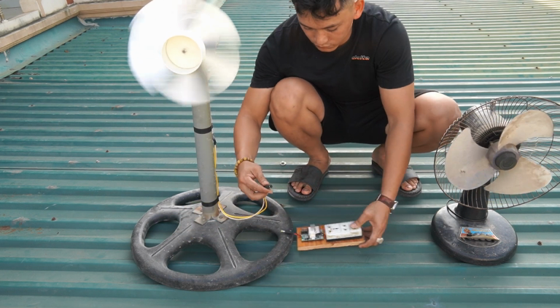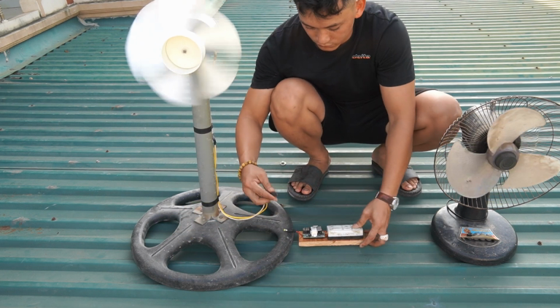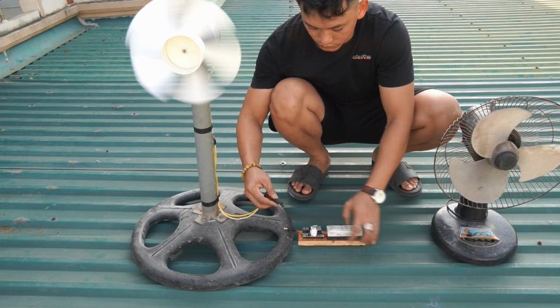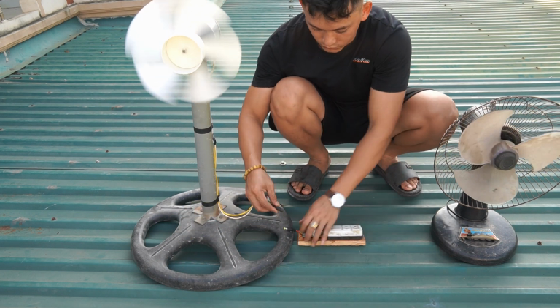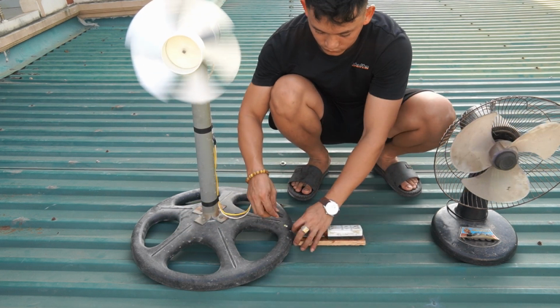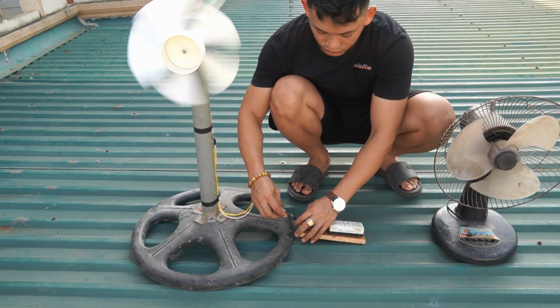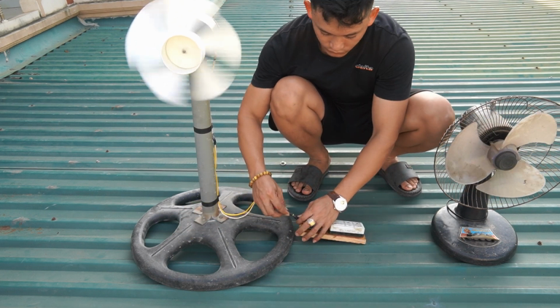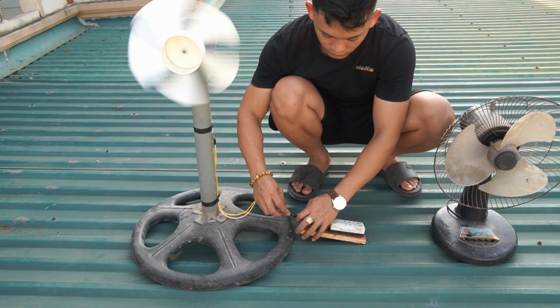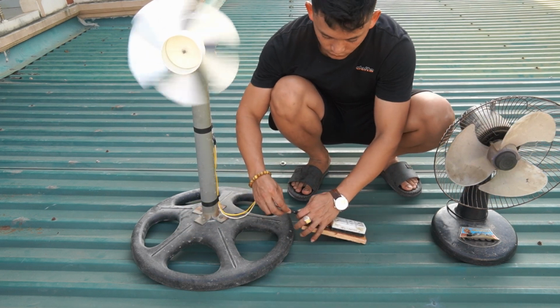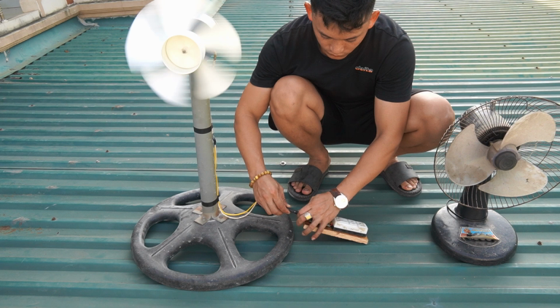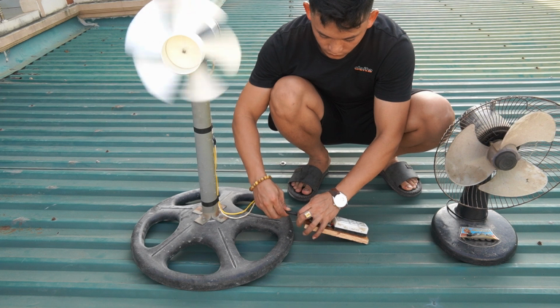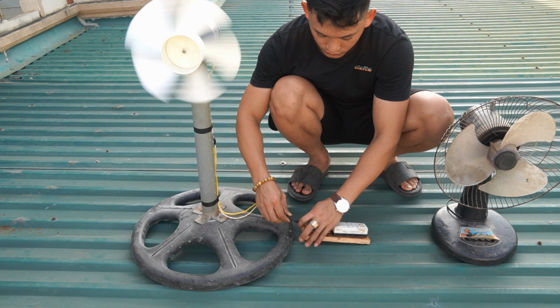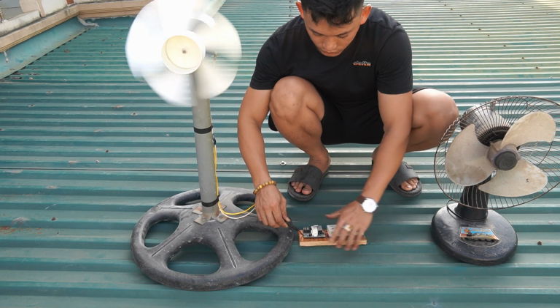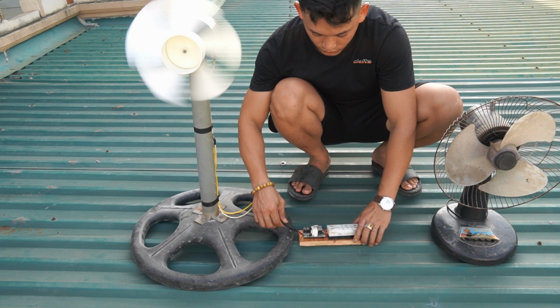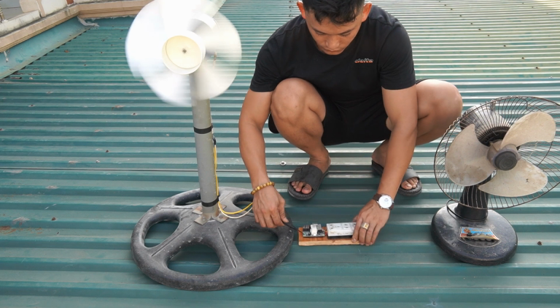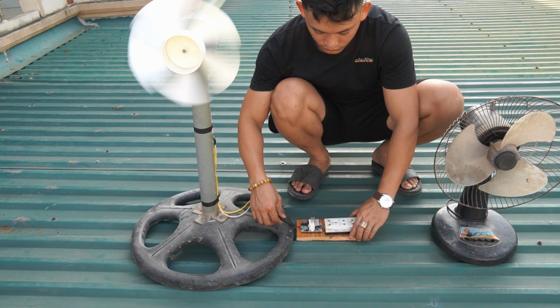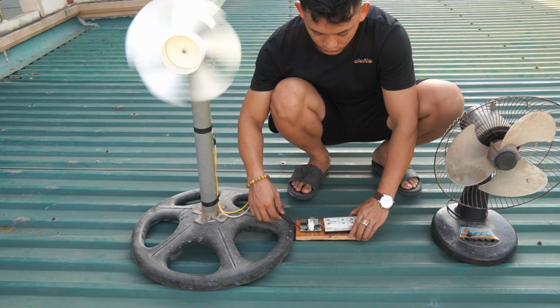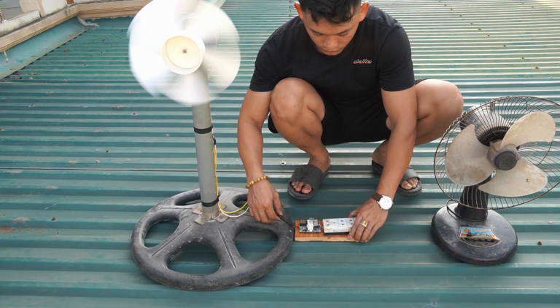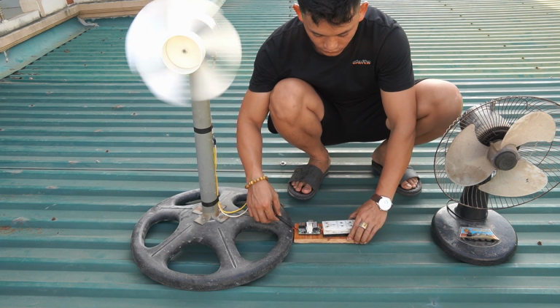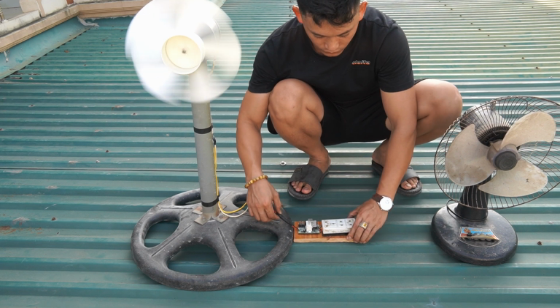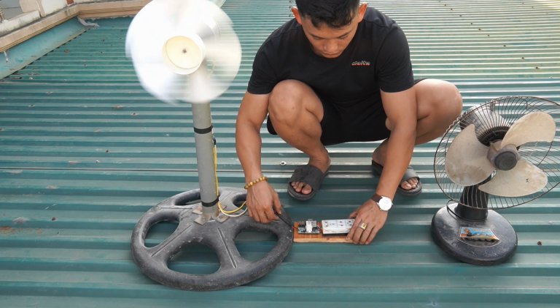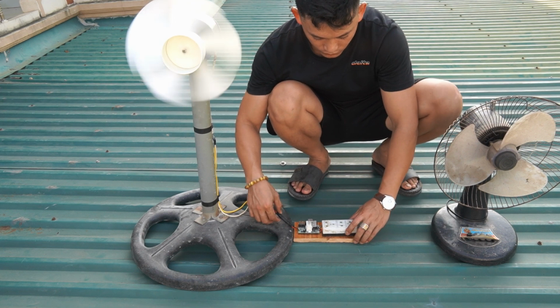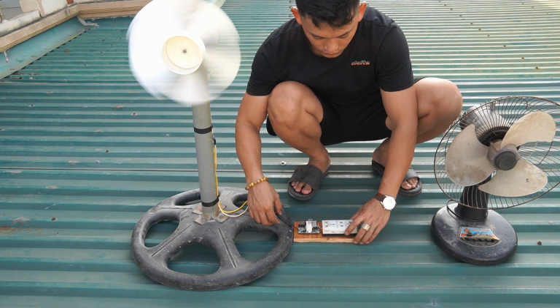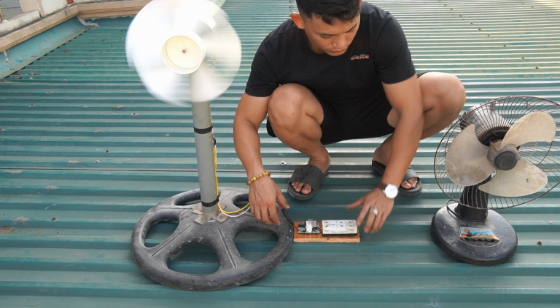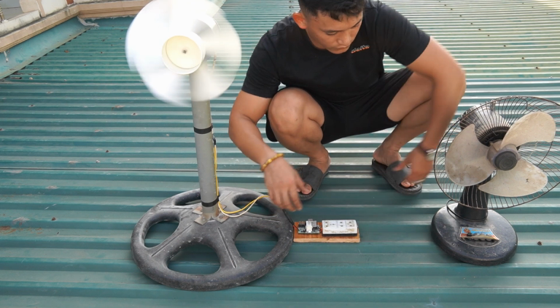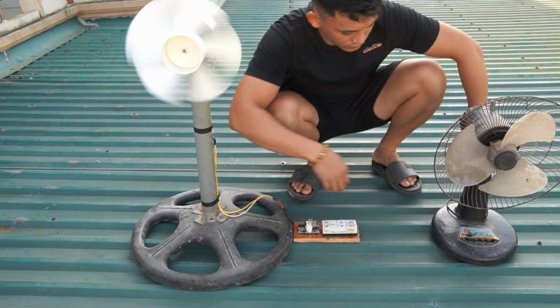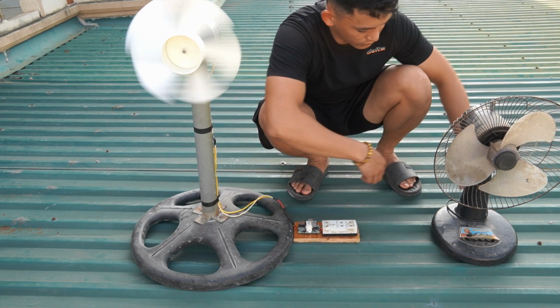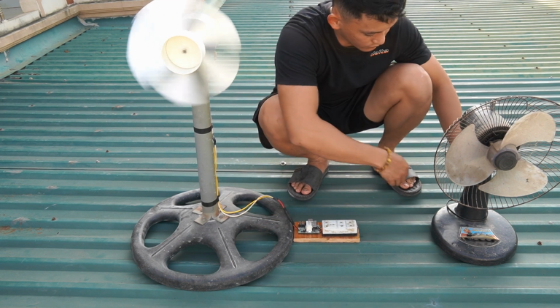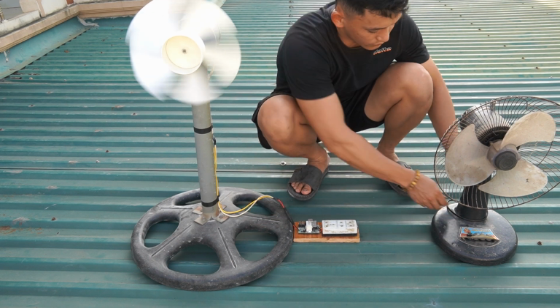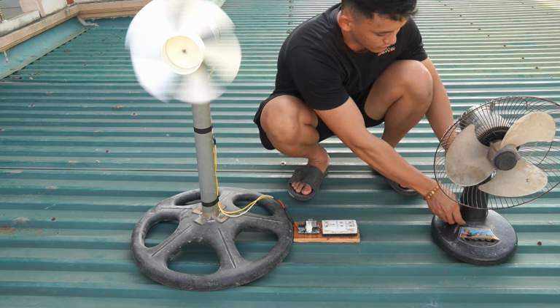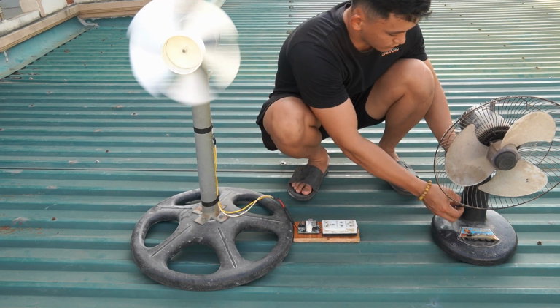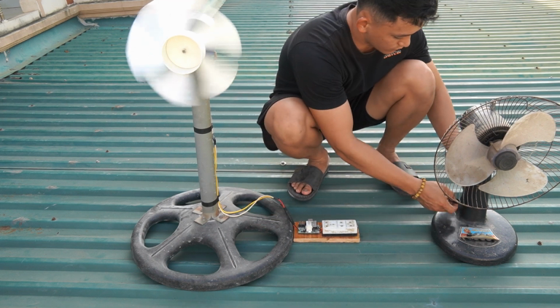Done. I took it to check. Put it in a high place where there is wind.